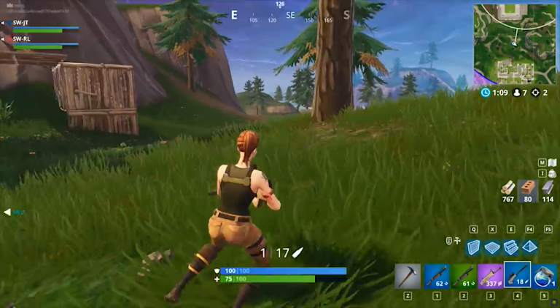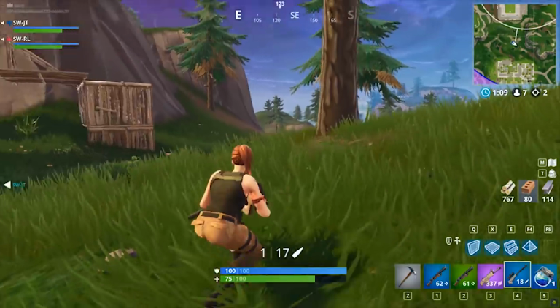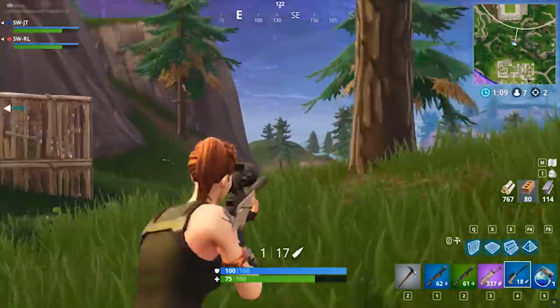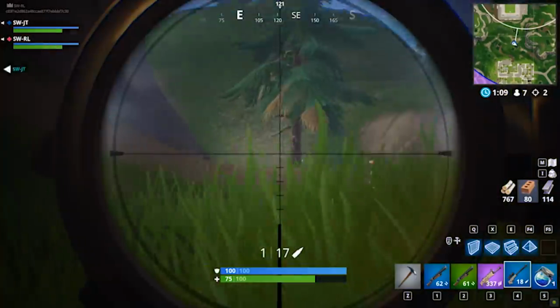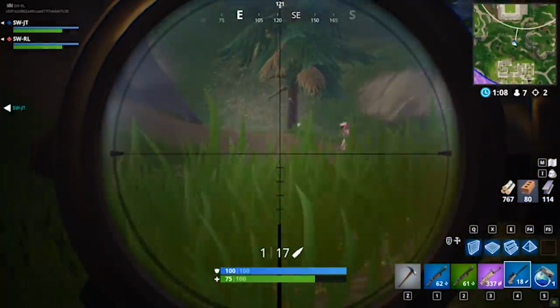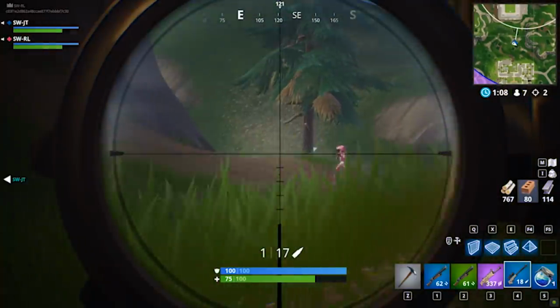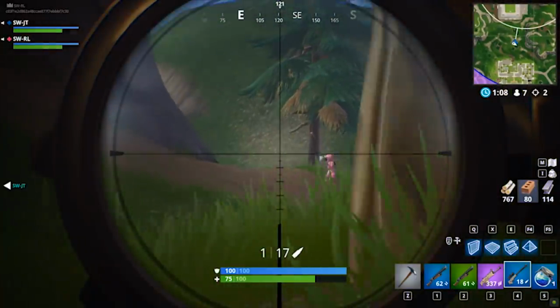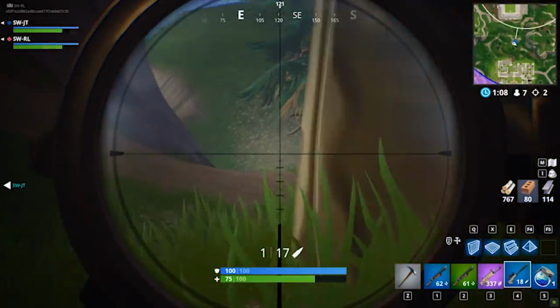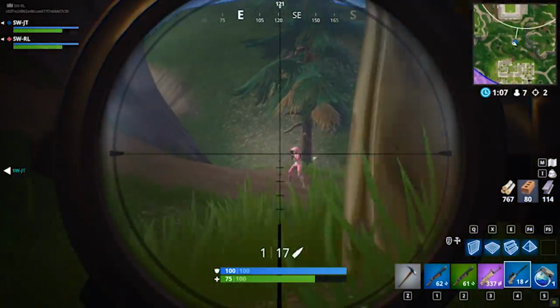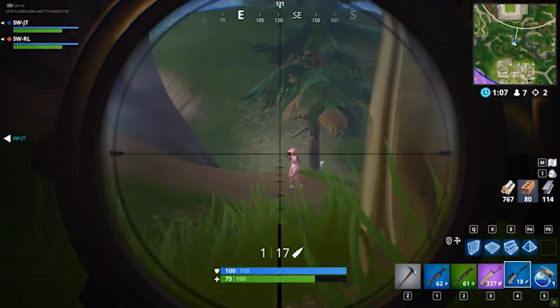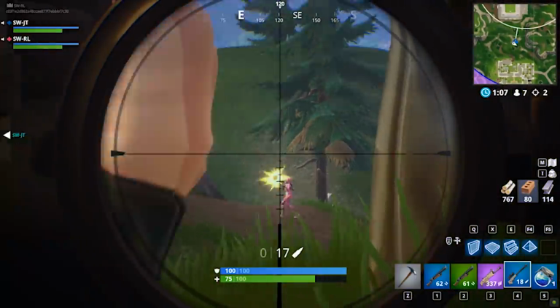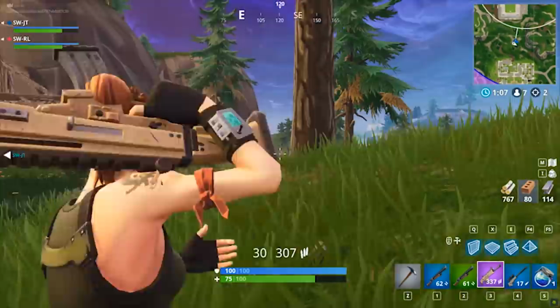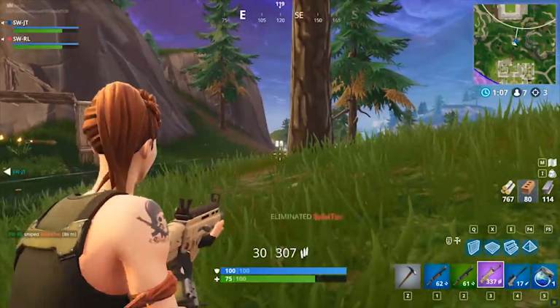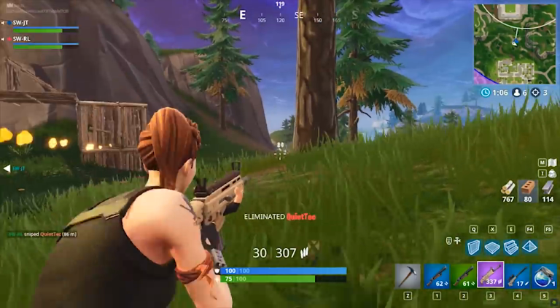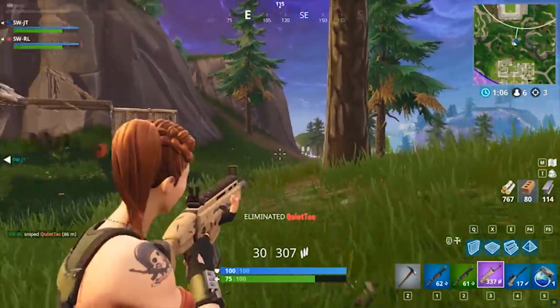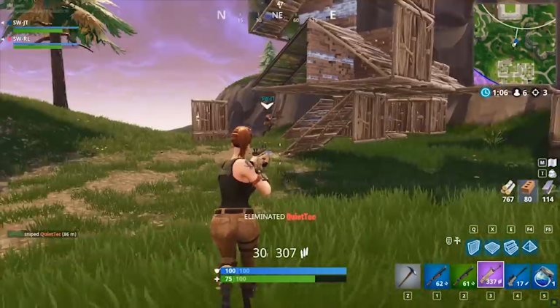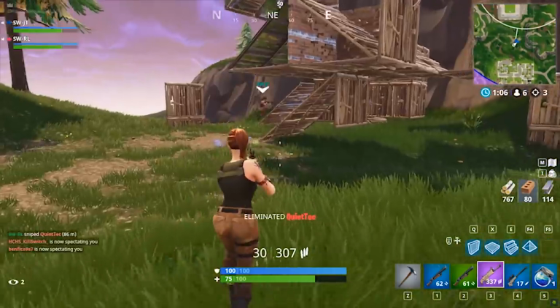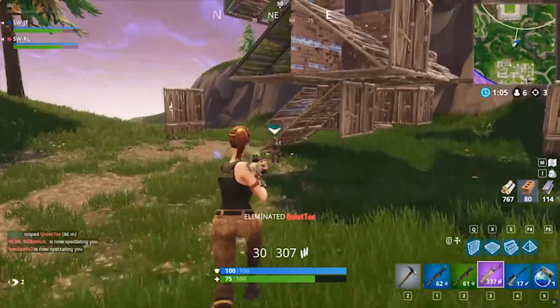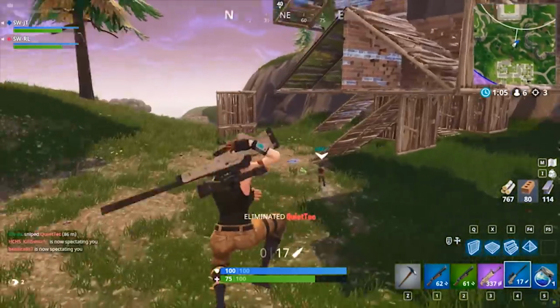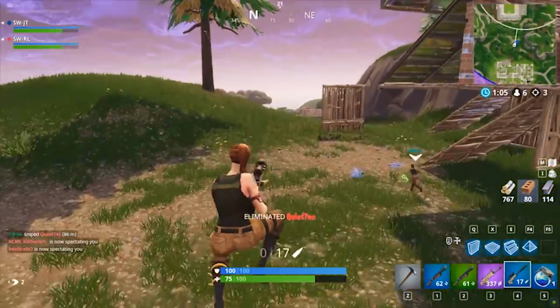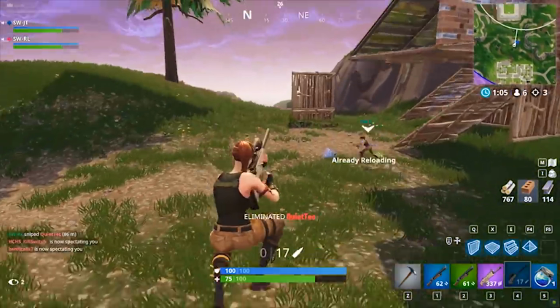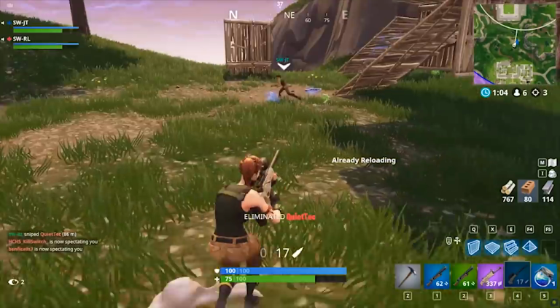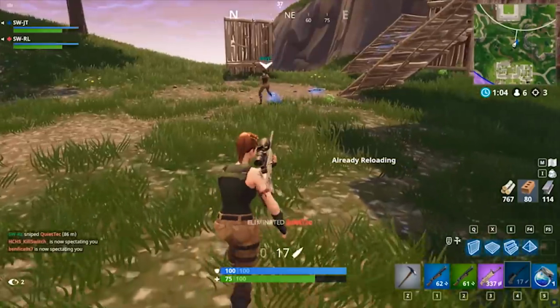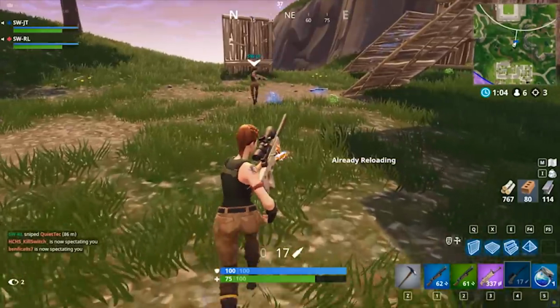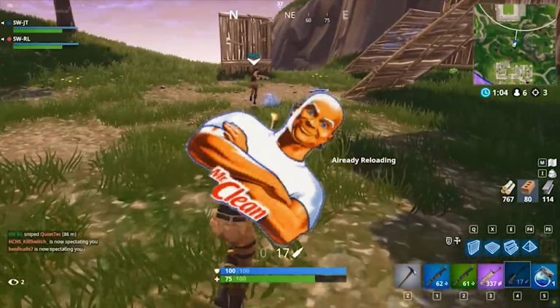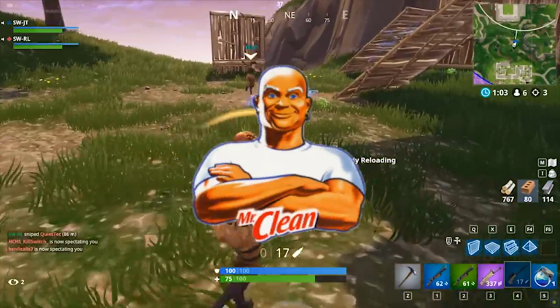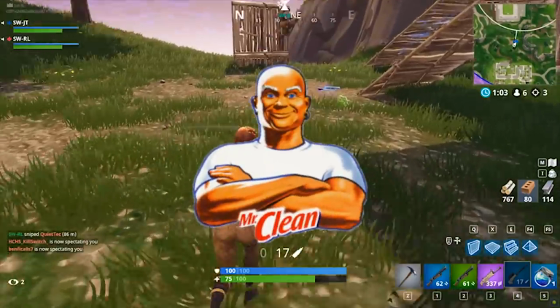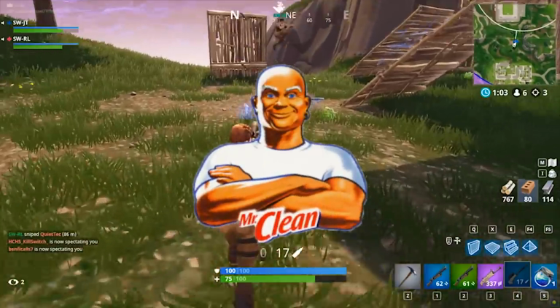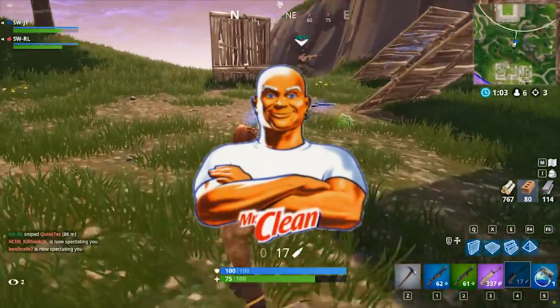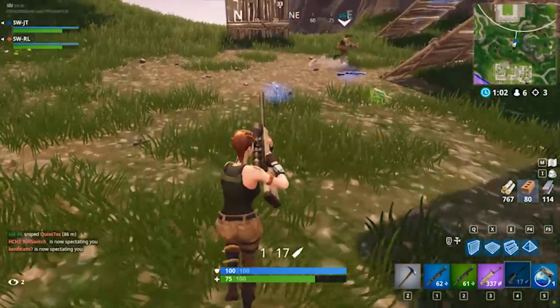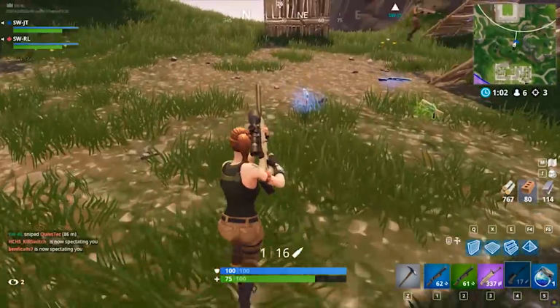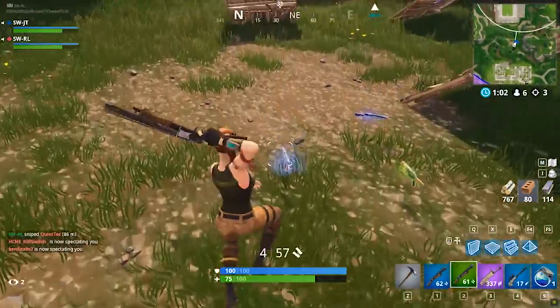Oh, he might see us. Oh, he sees us, he sees us. I shot him, he's dead. Oh my goodness. That was clean!